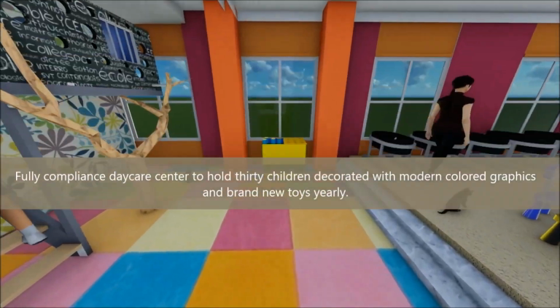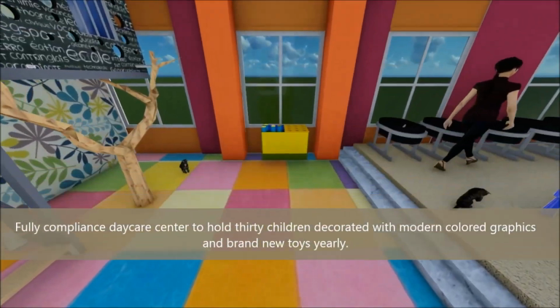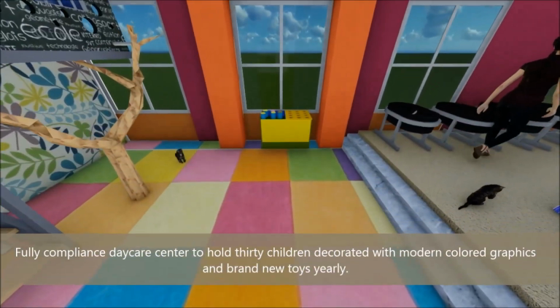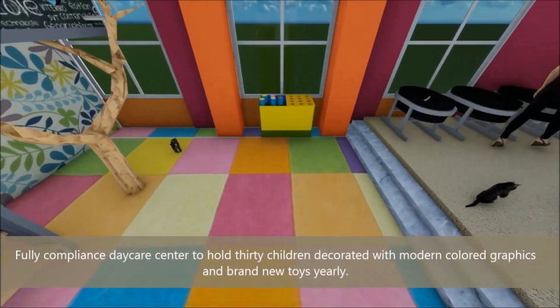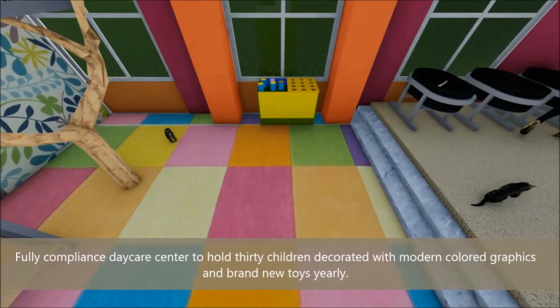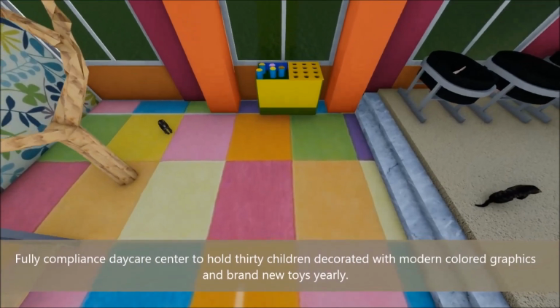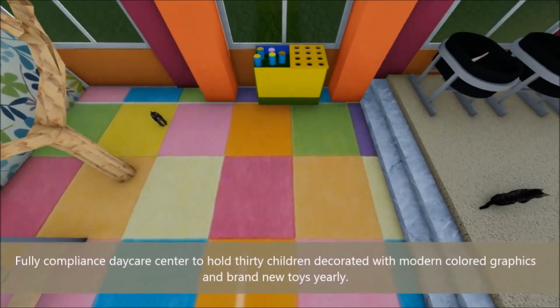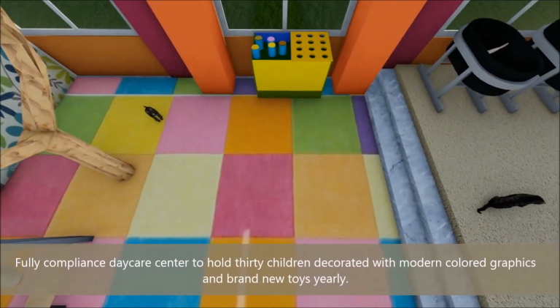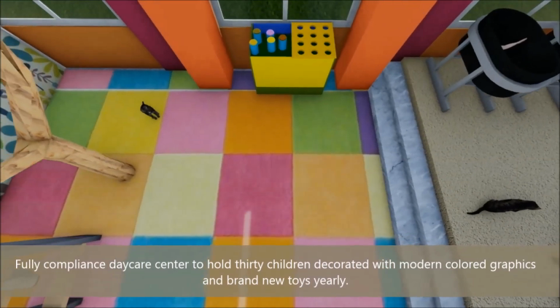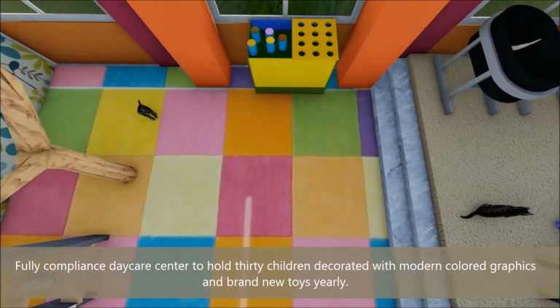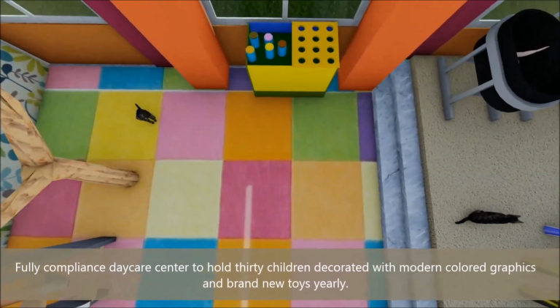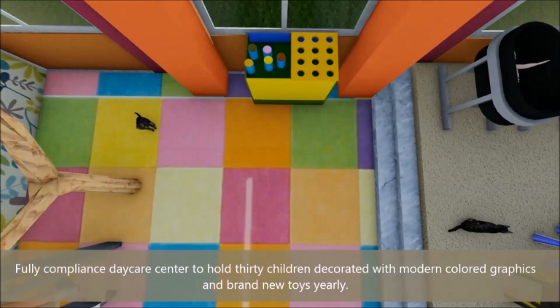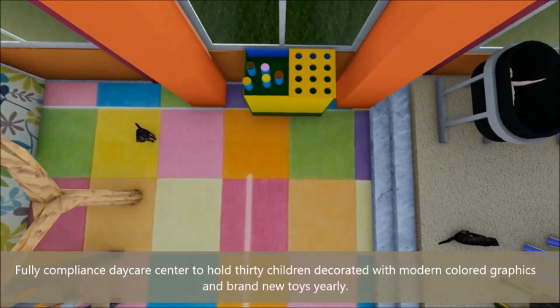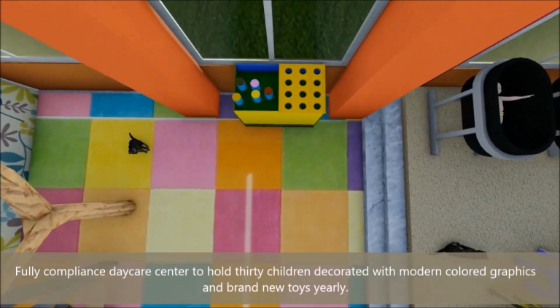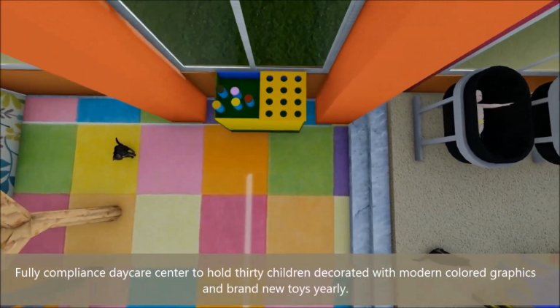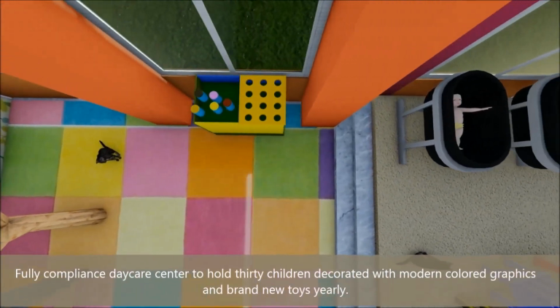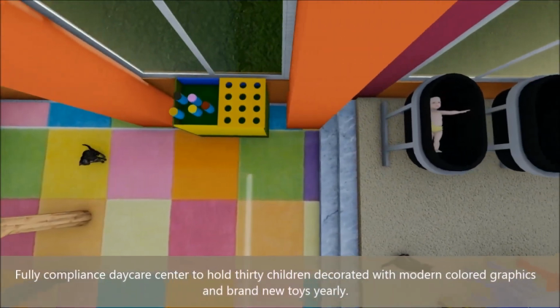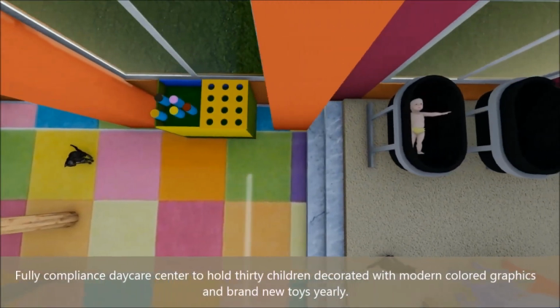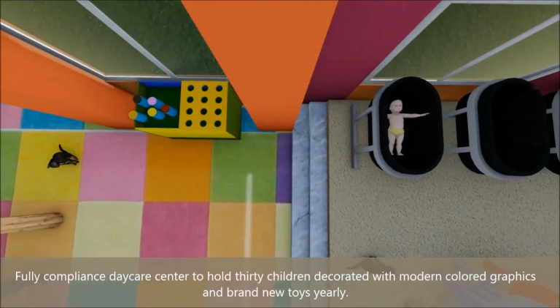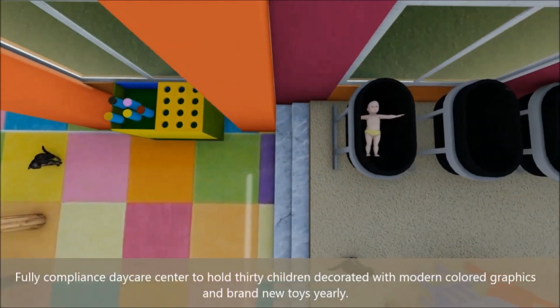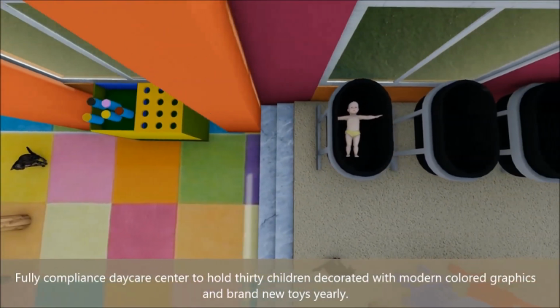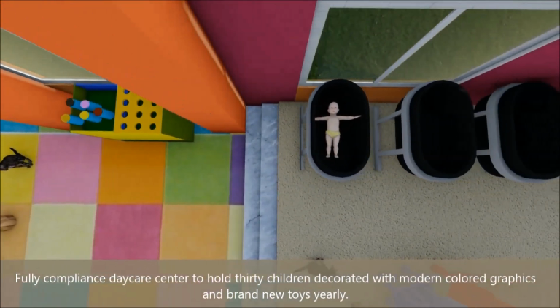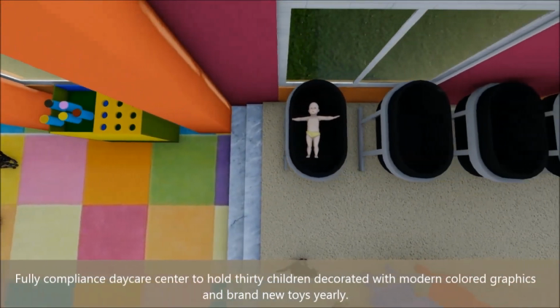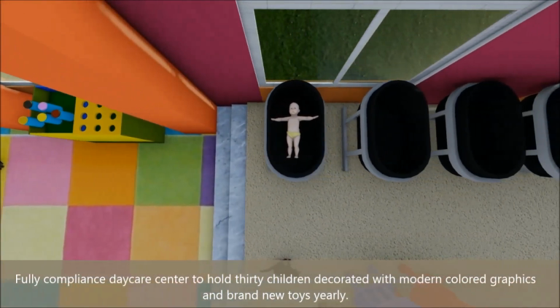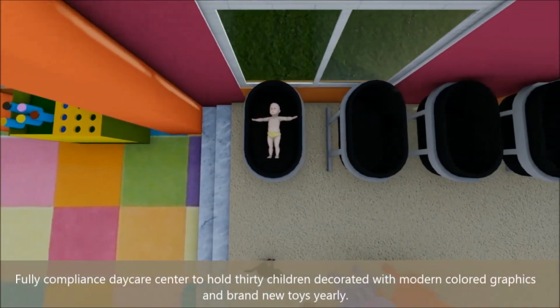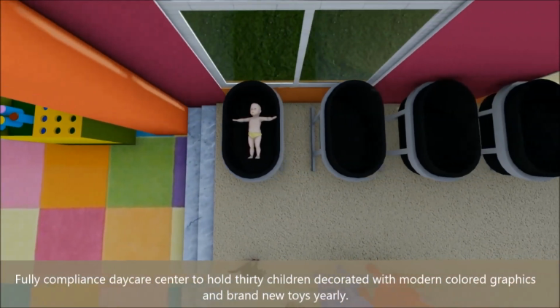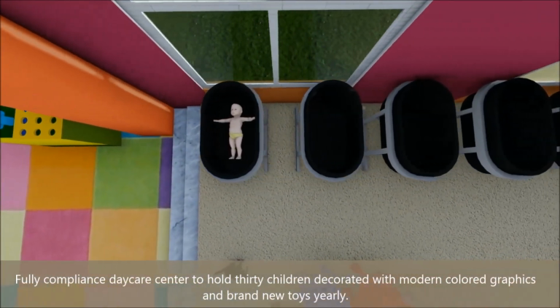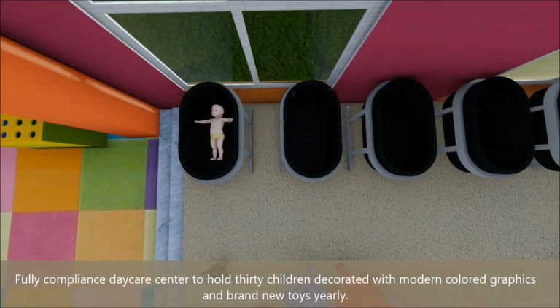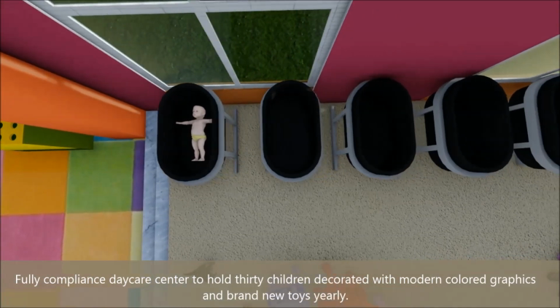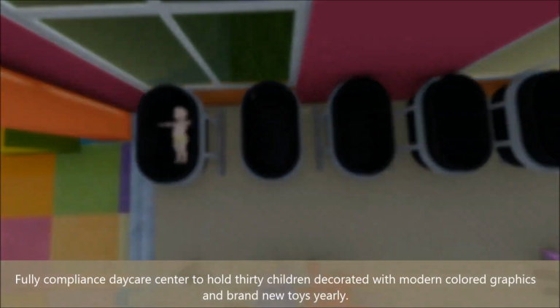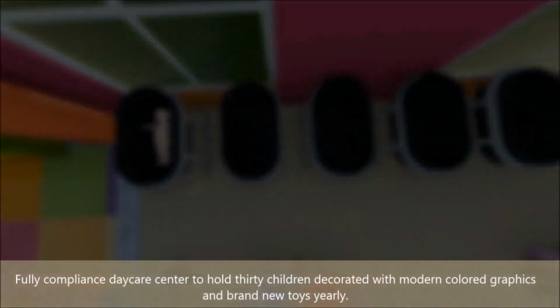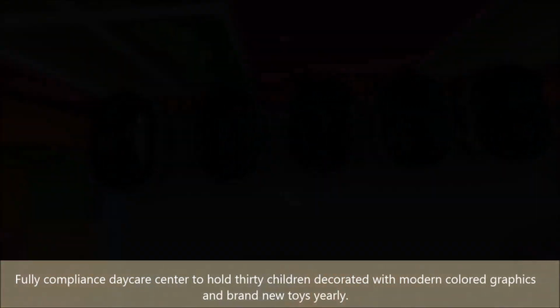A fully-compliant daycare center to hold 30 children, decorated with modern colored graphics and brand new toys yearly.